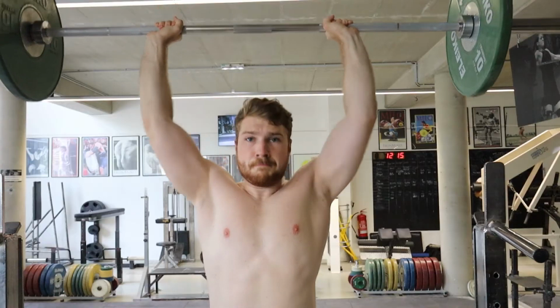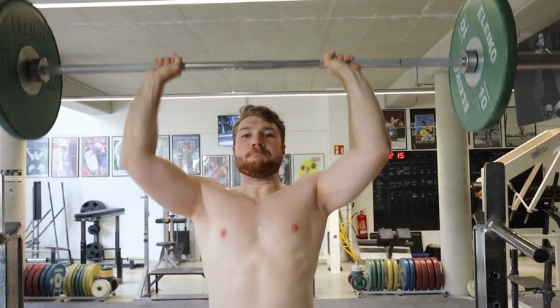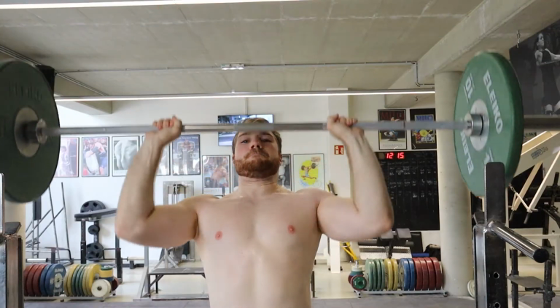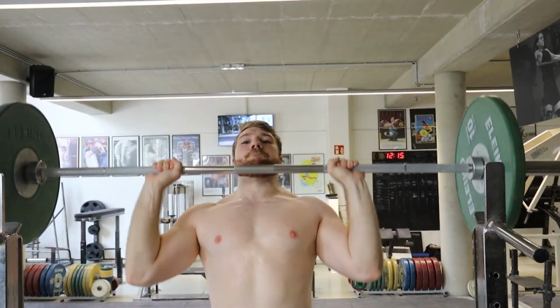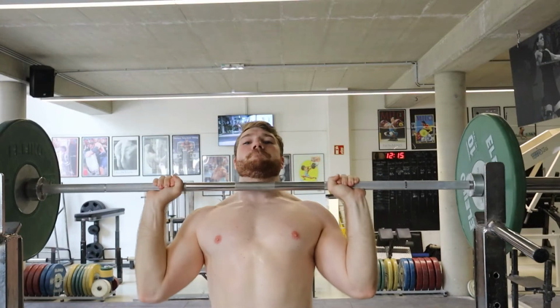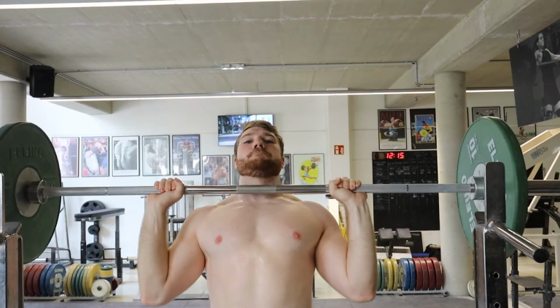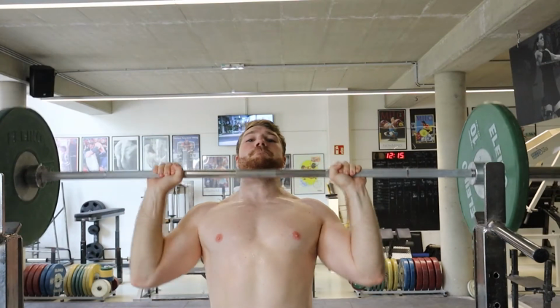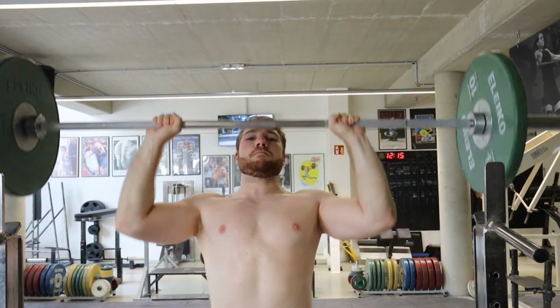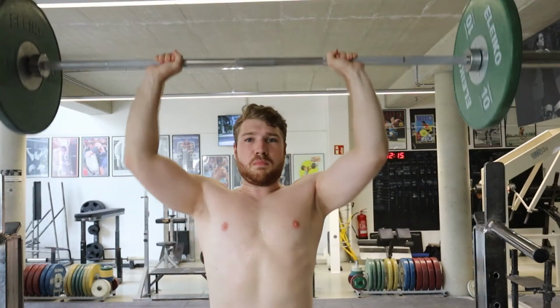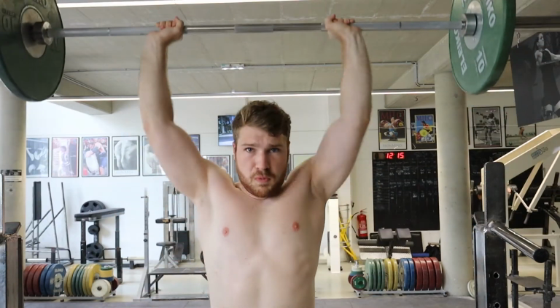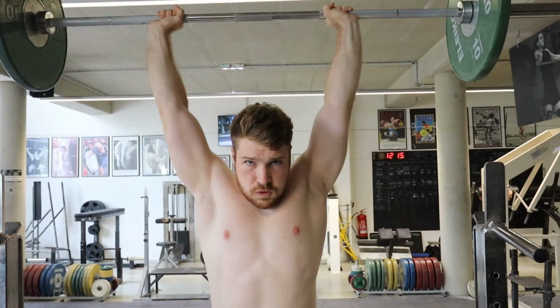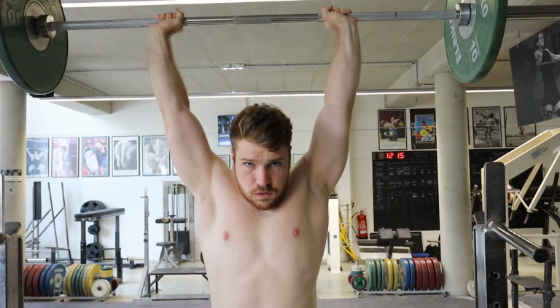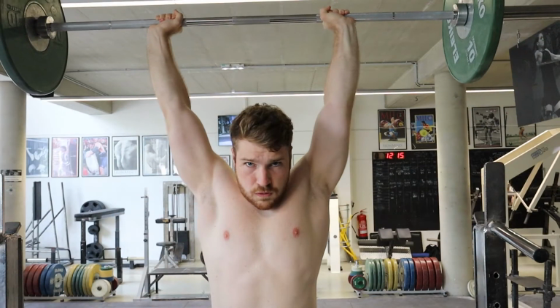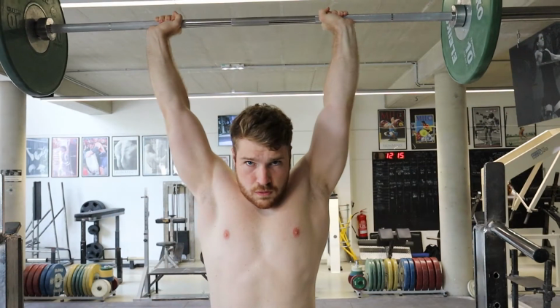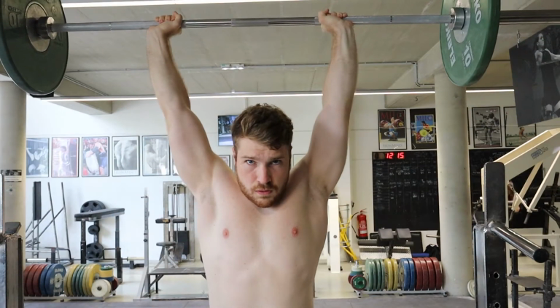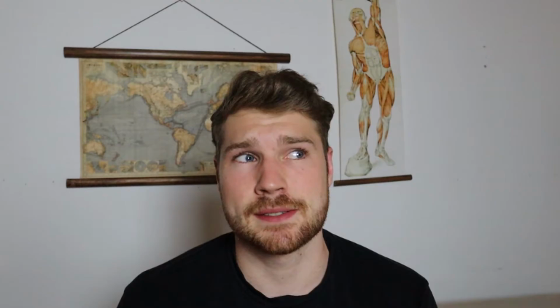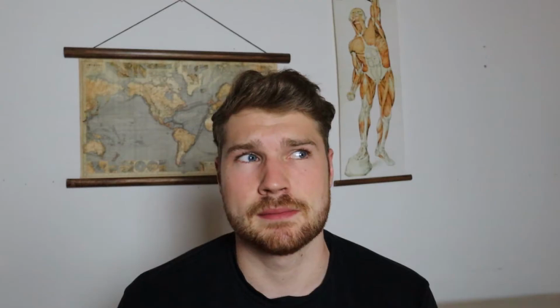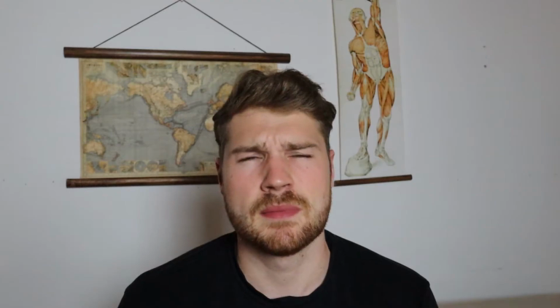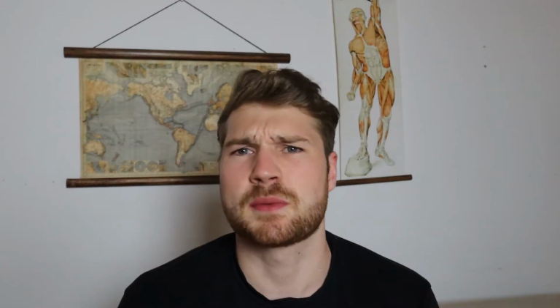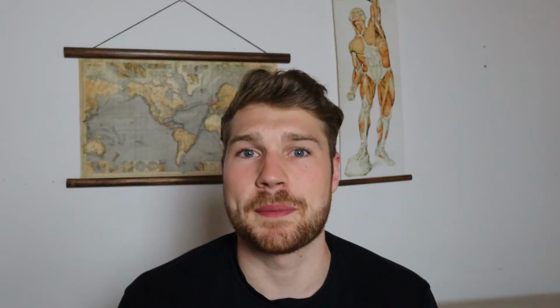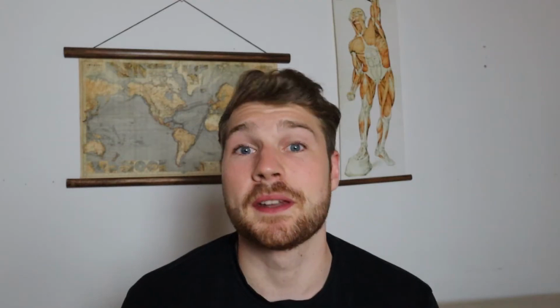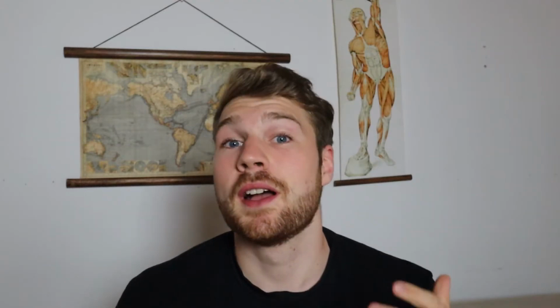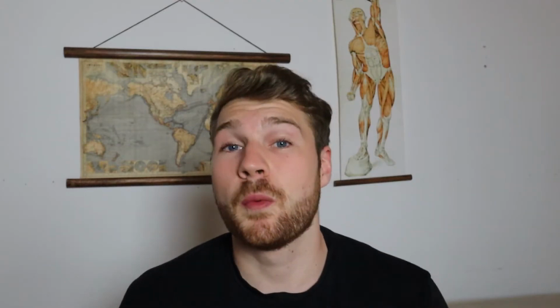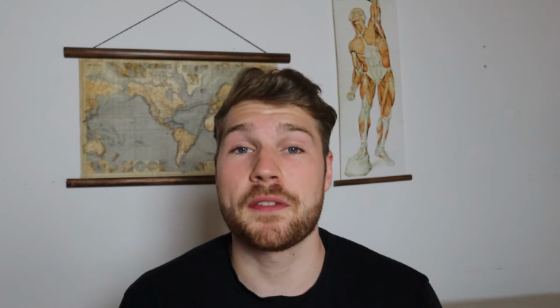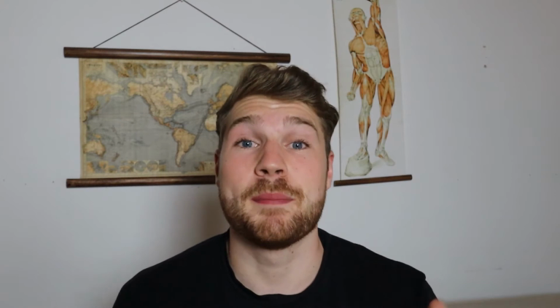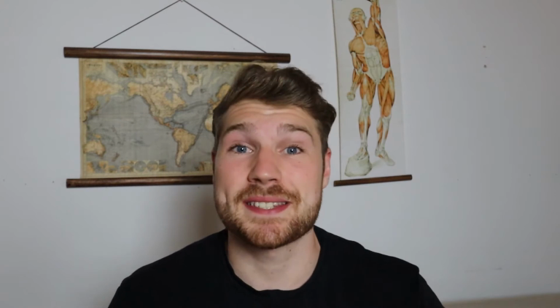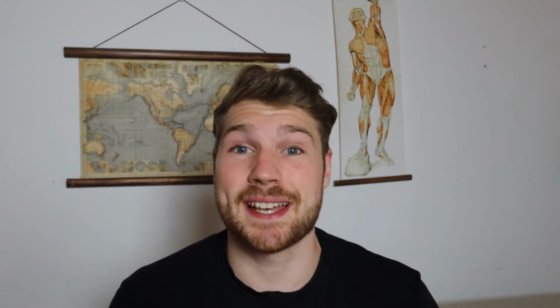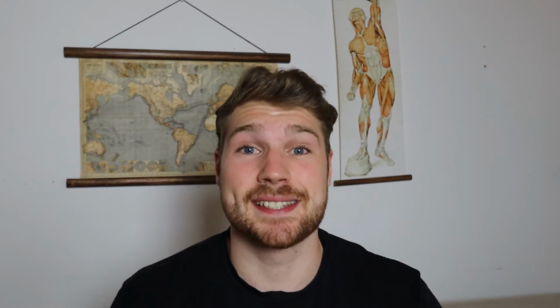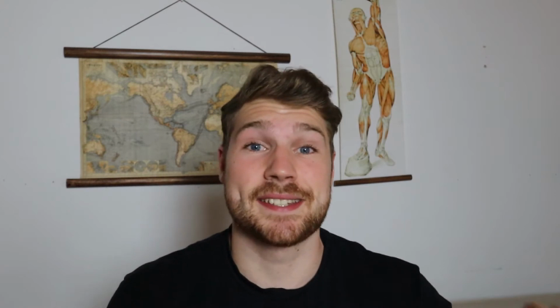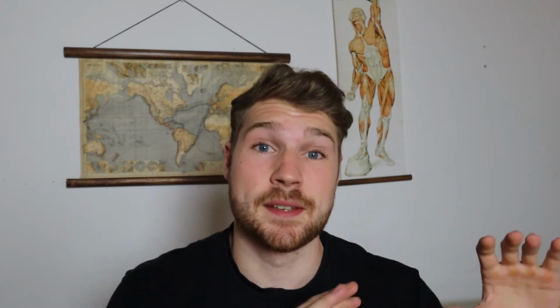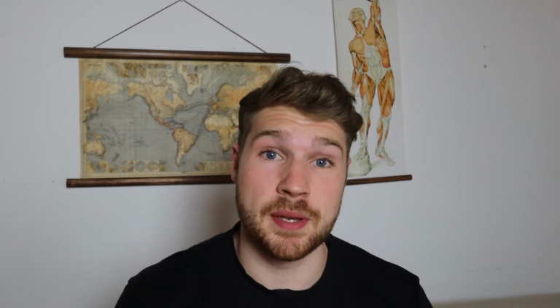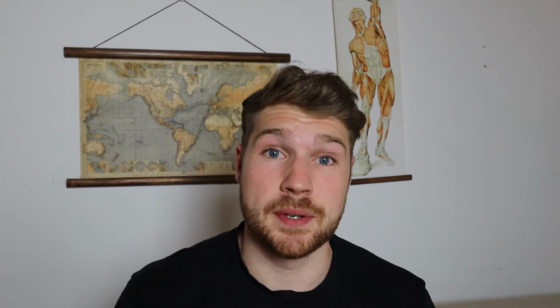The overhead press — one of the best upper body exercises. Scrap that. One of the best exercises, period.